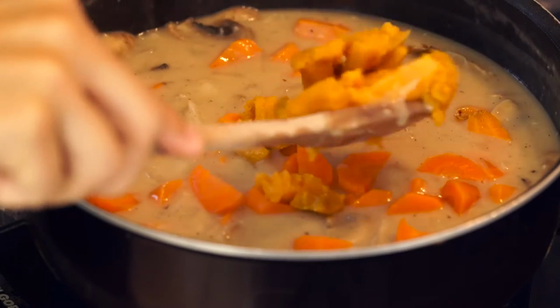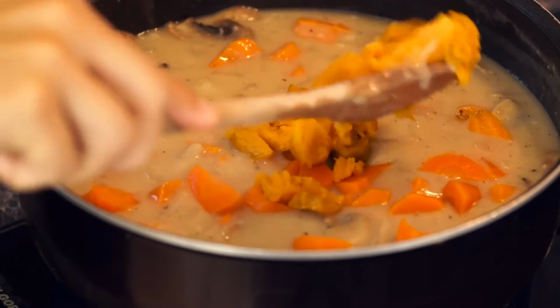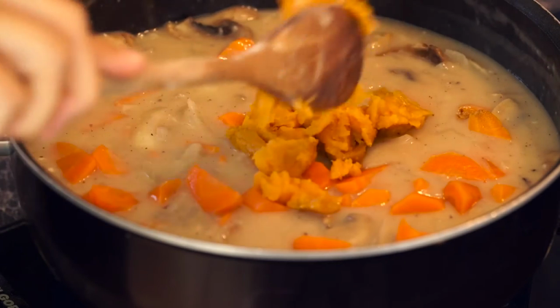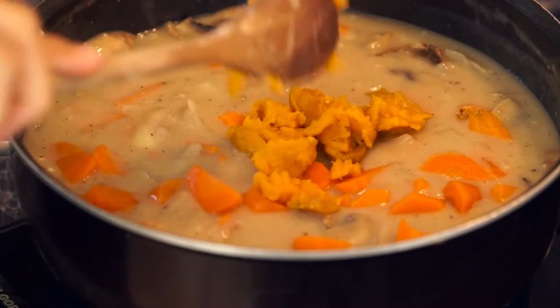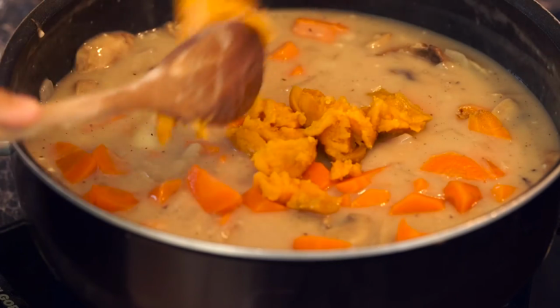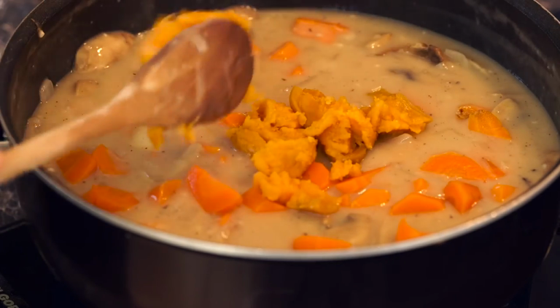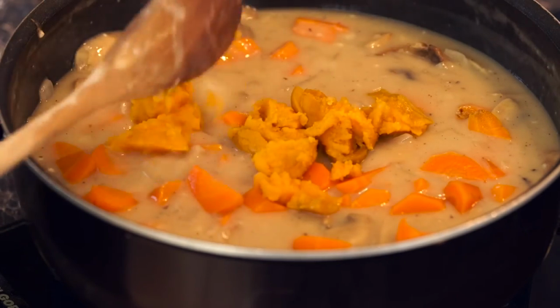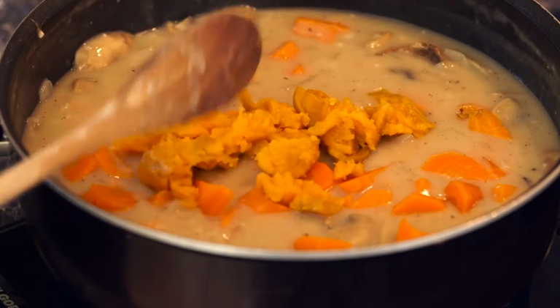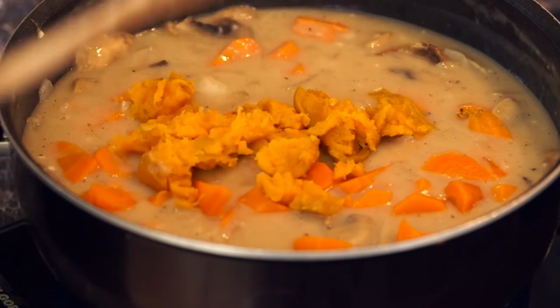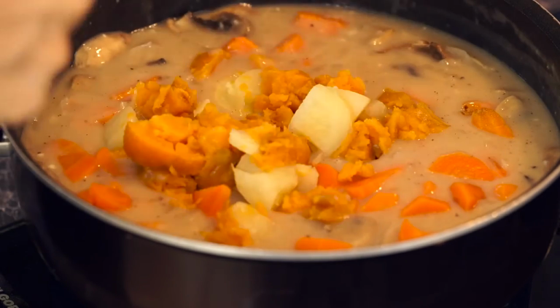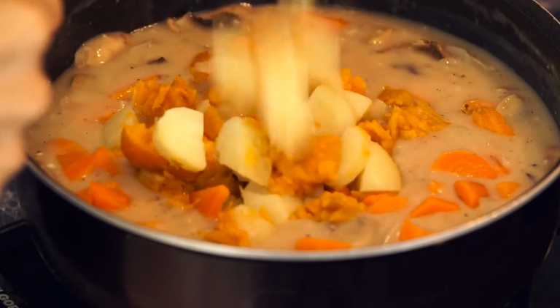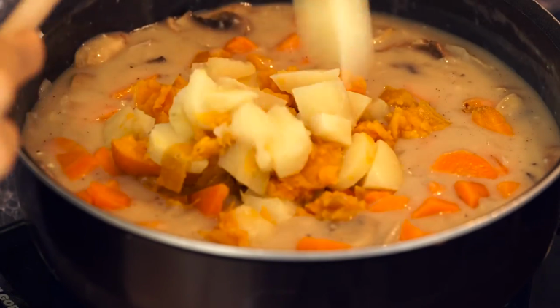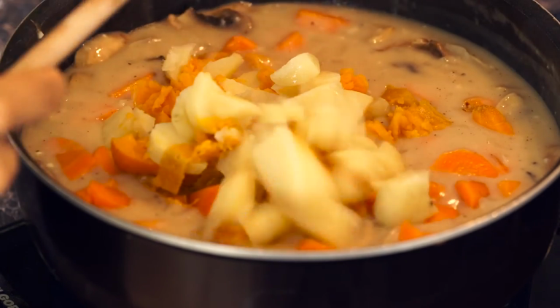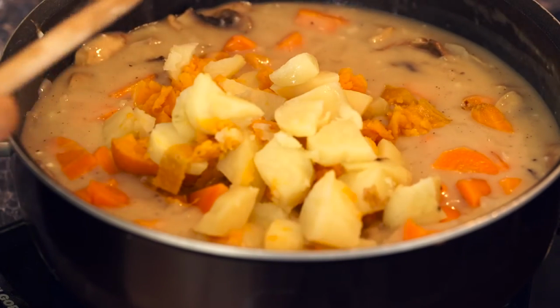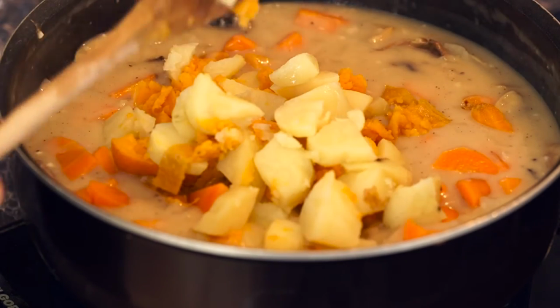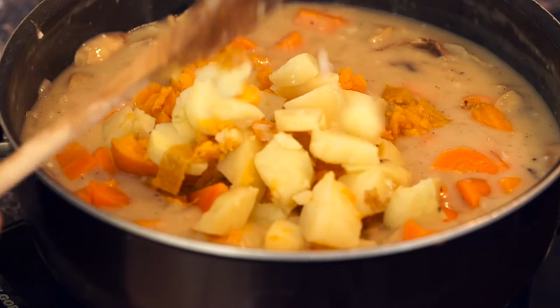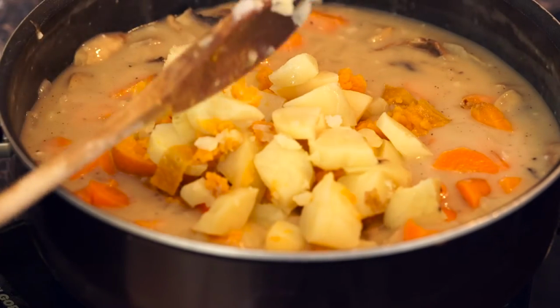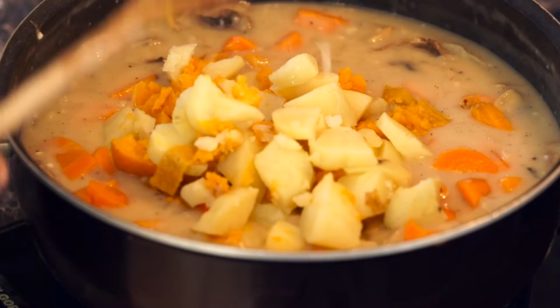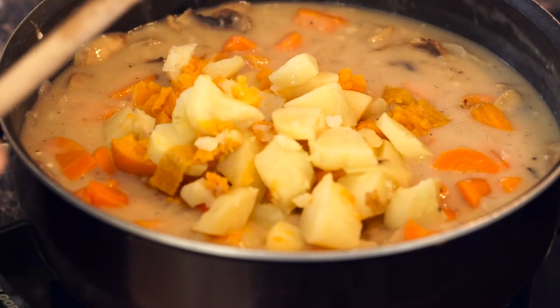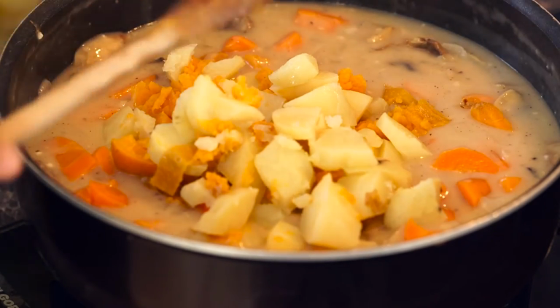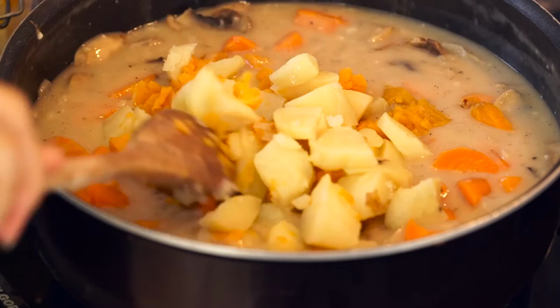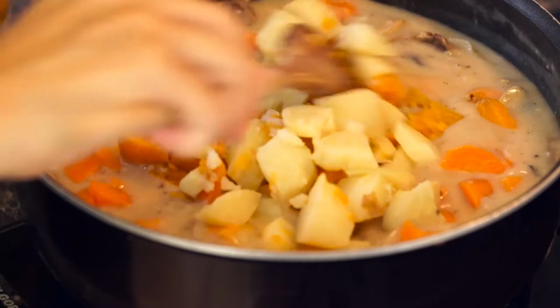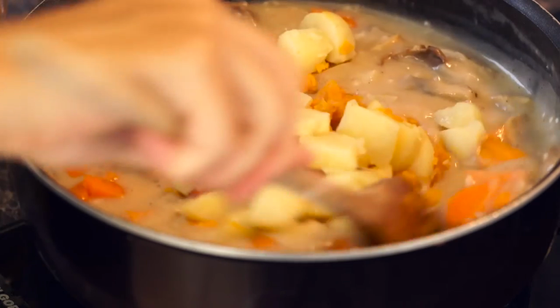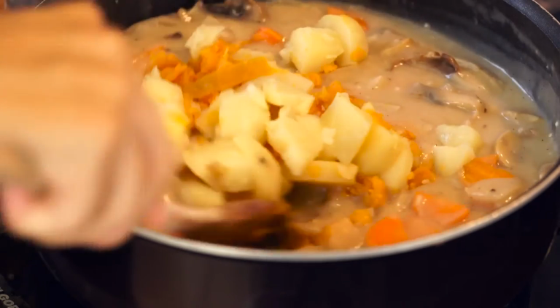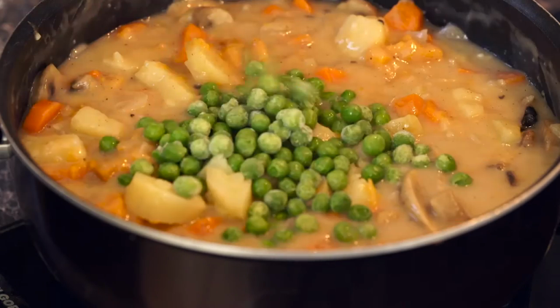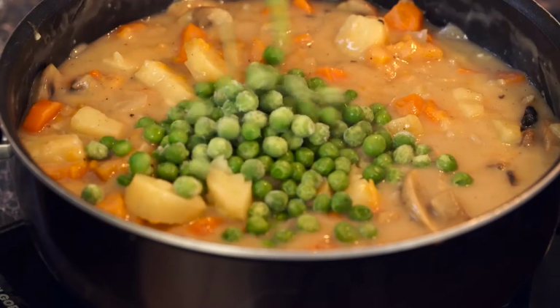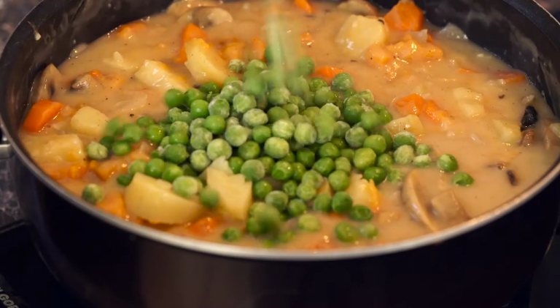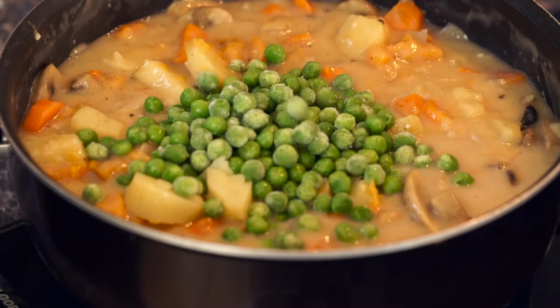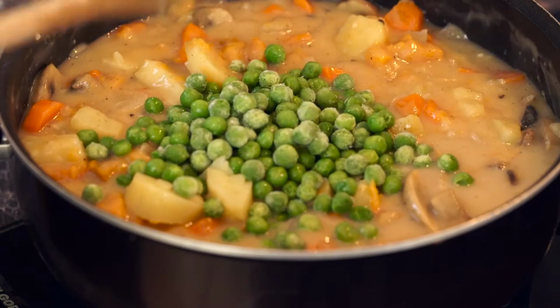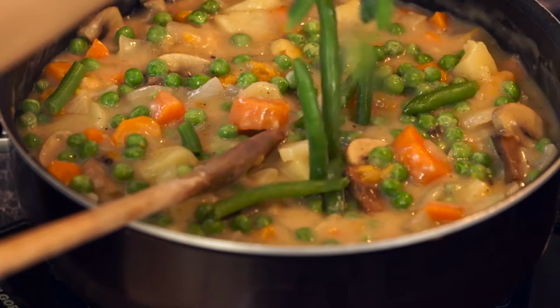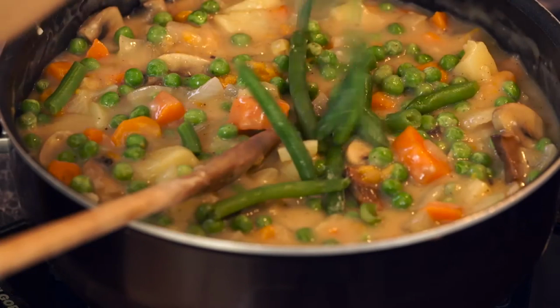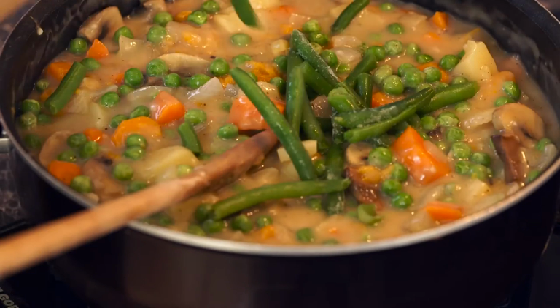That is our potatoes, sweet potatoes, and carrots. And now for our frozen vegetables, we're going to add in our frozen peas and green beans.